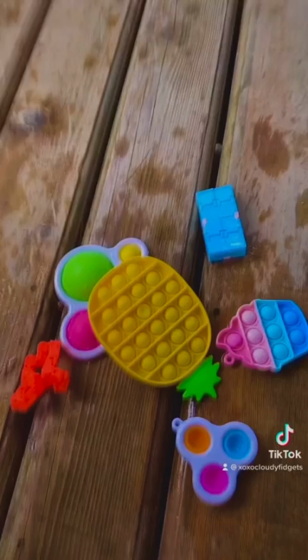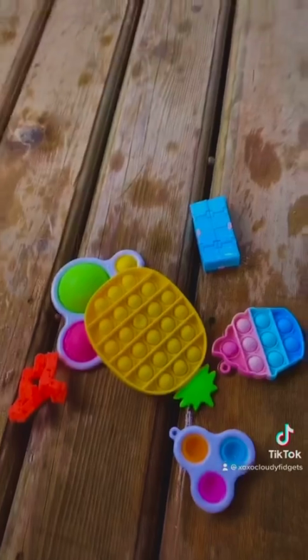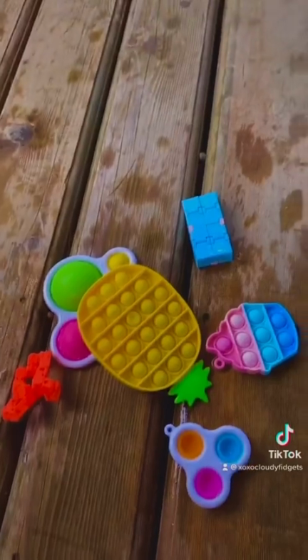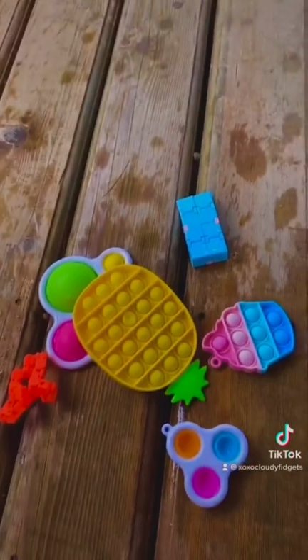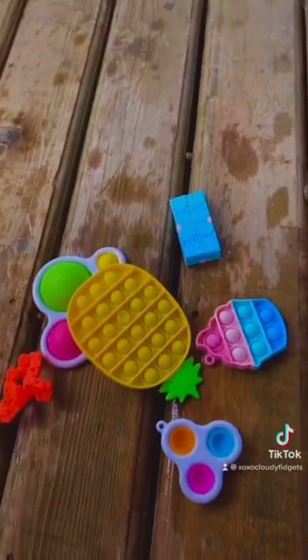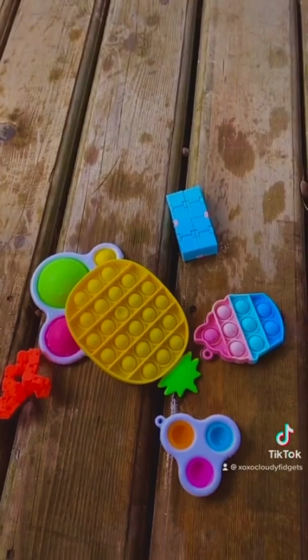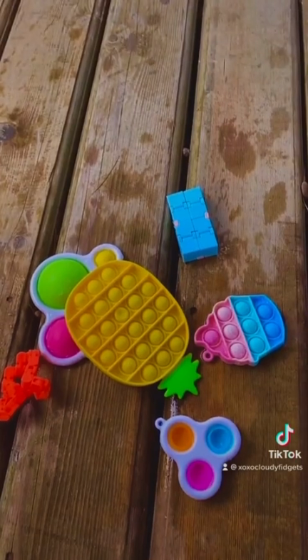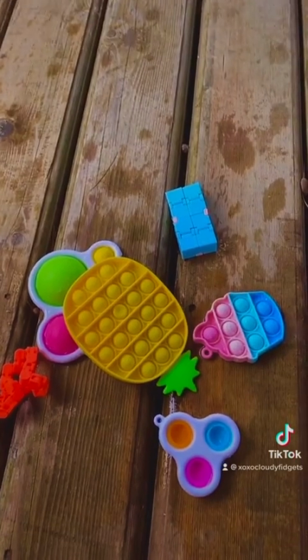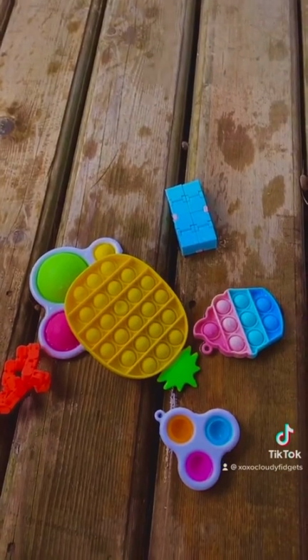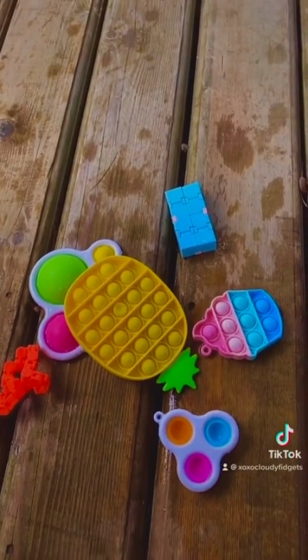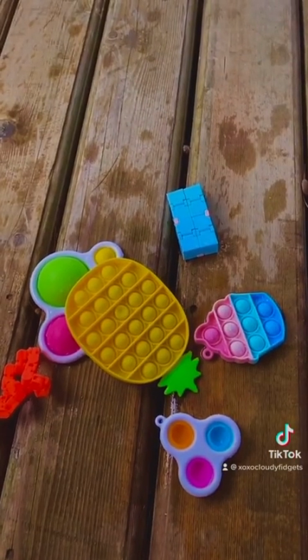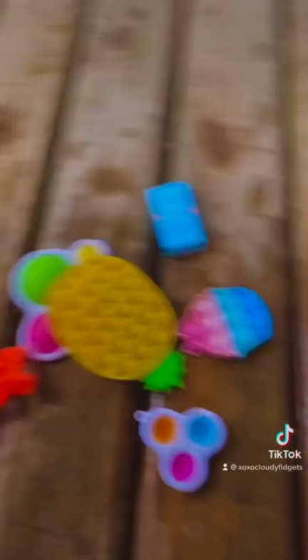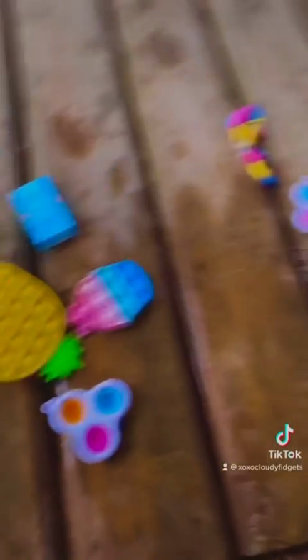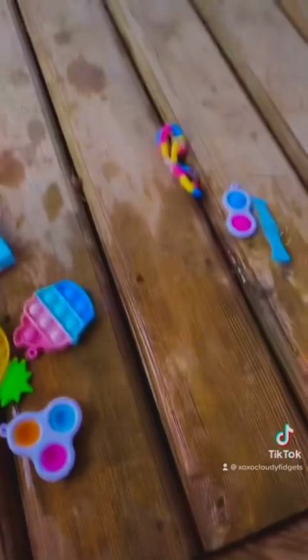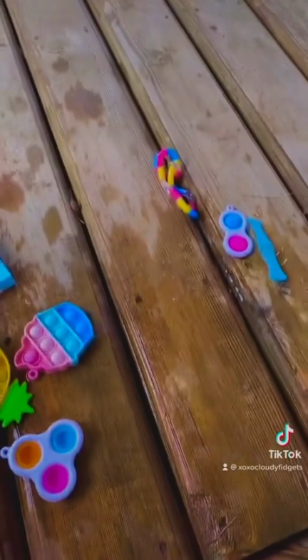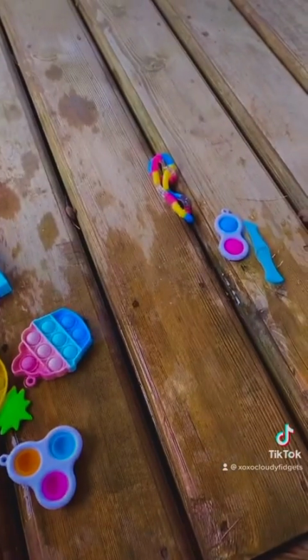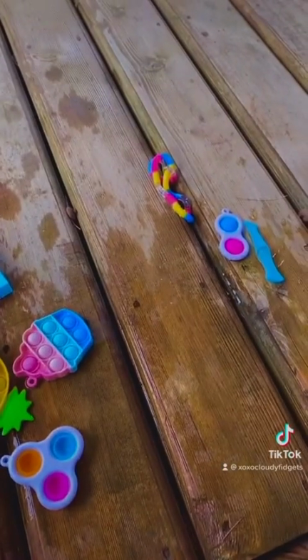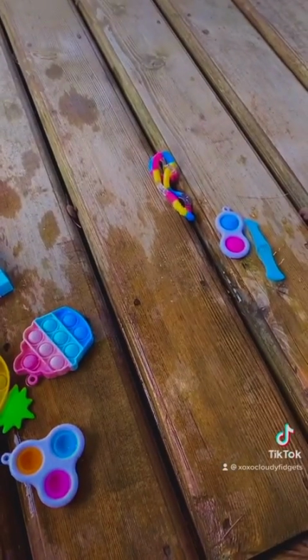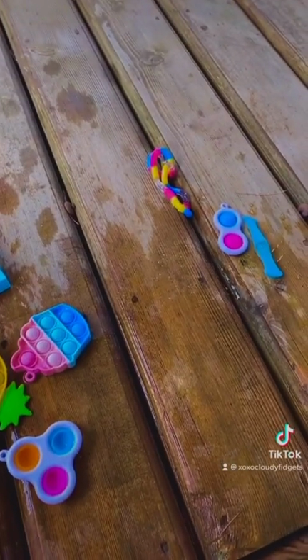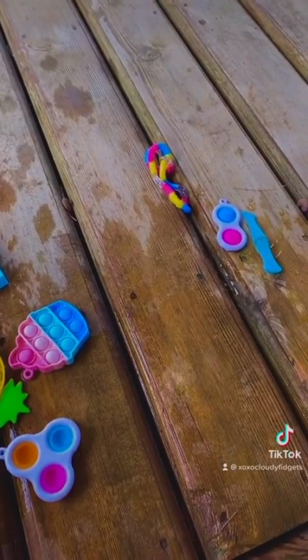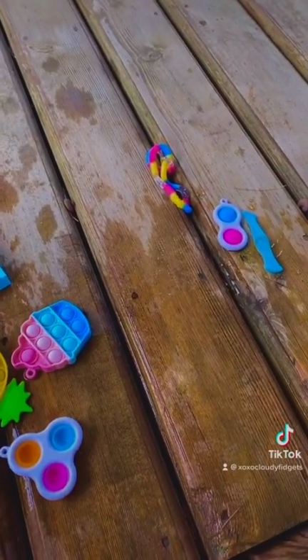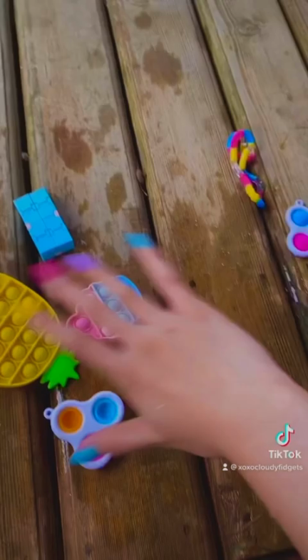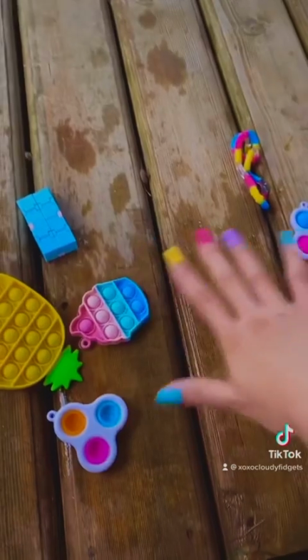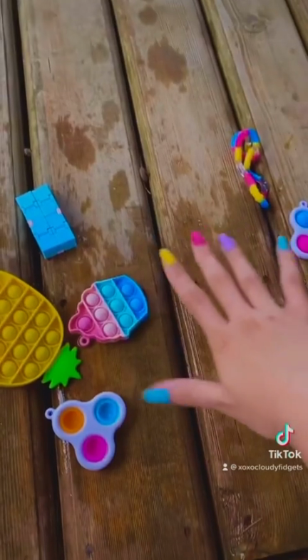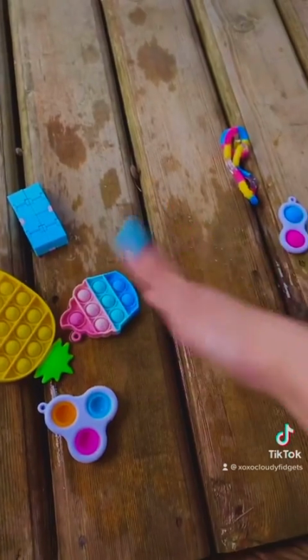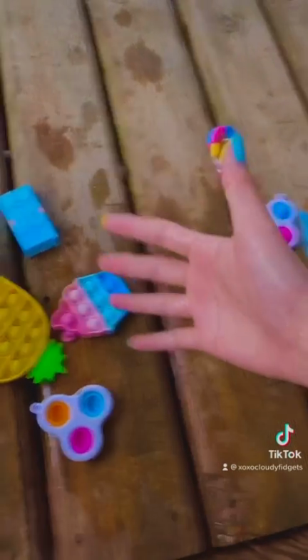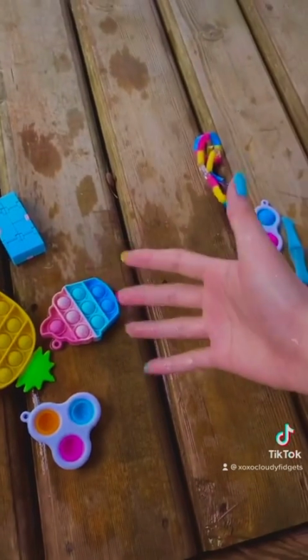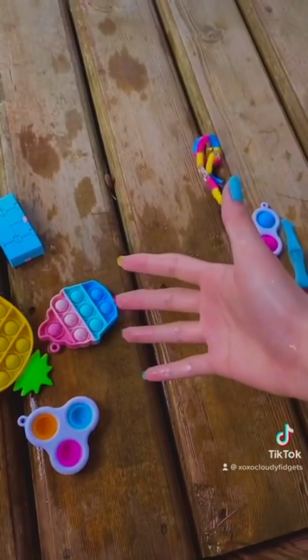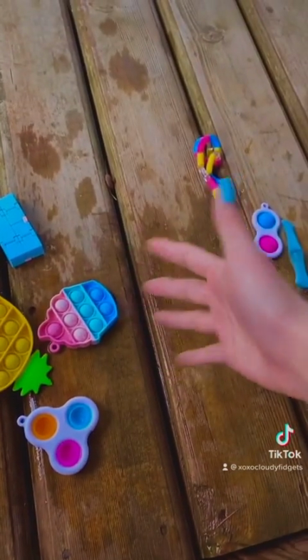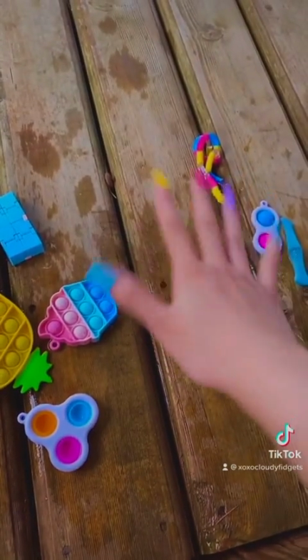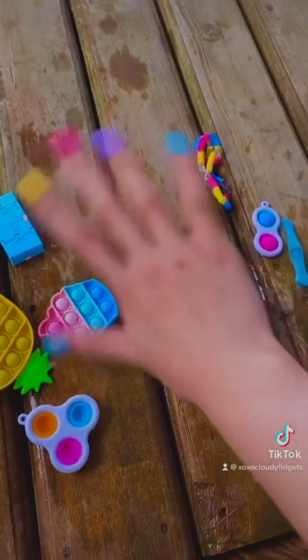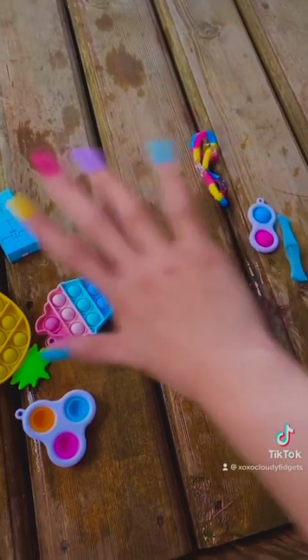So overall, these are the fidgets that float and these are the fidgets that sunk. Anyways, thank you for watching and bye!